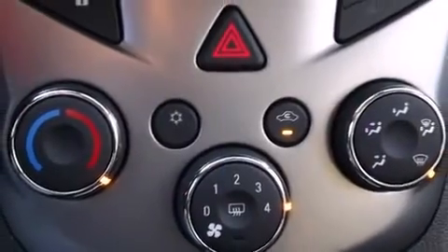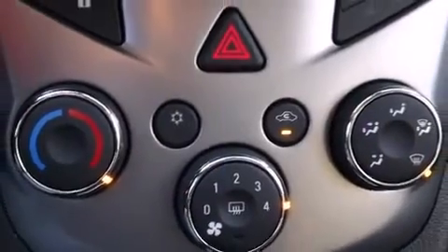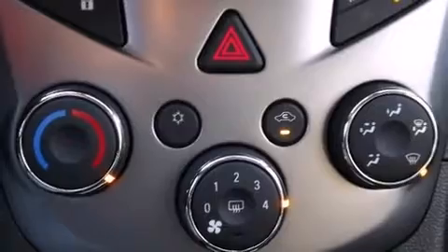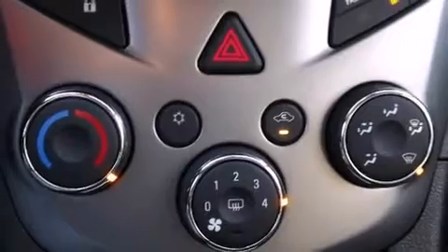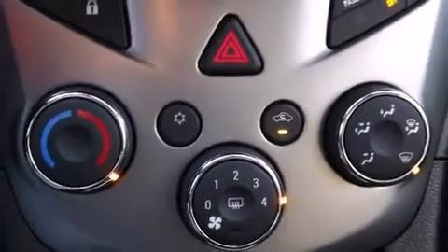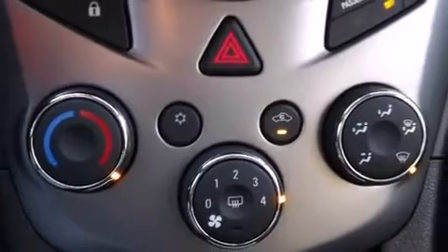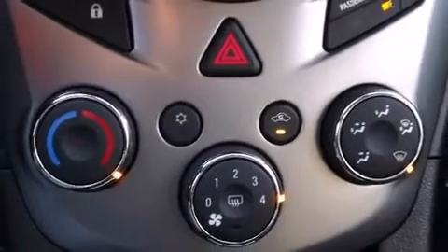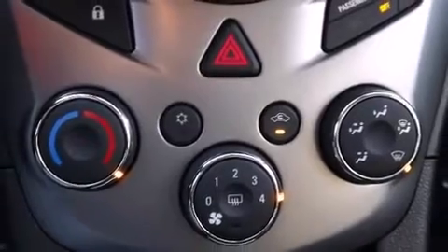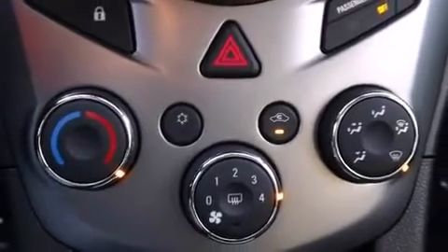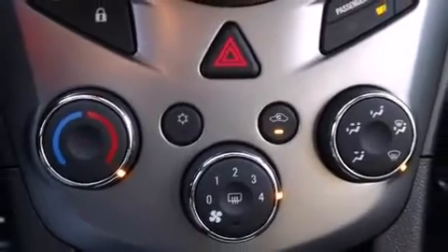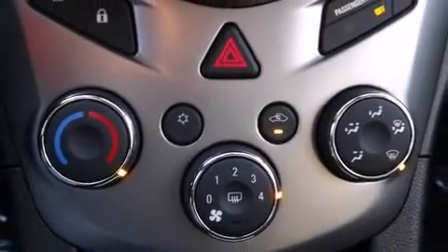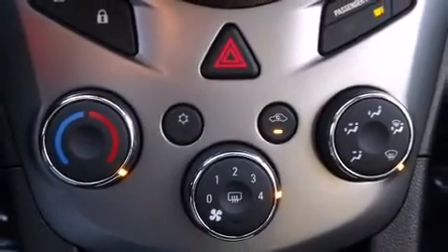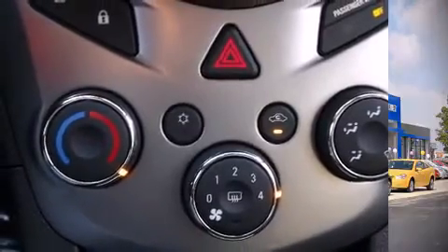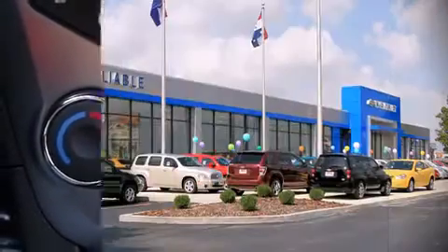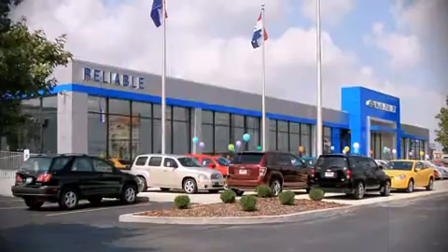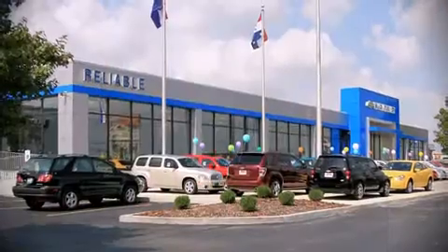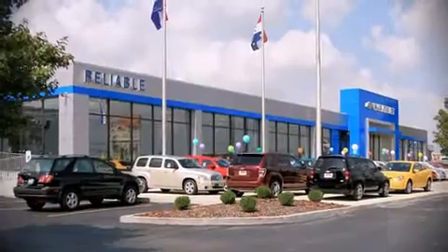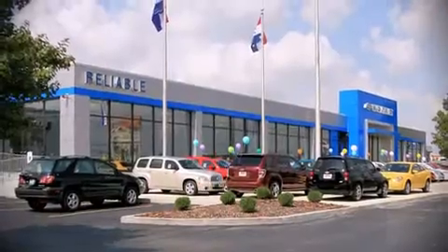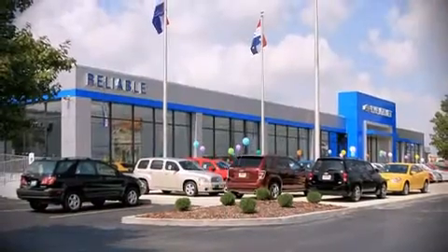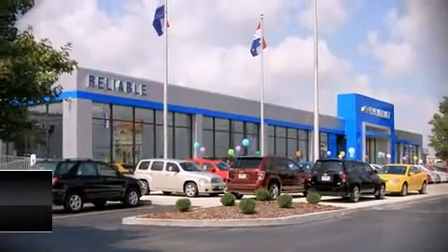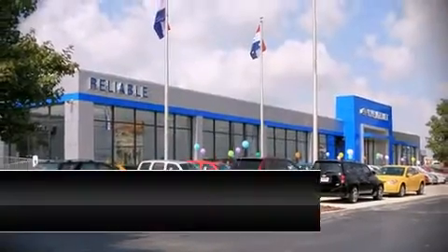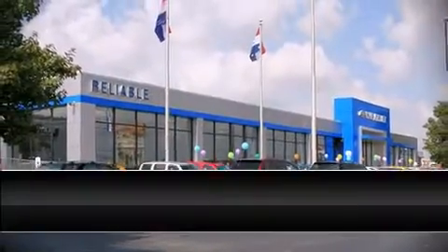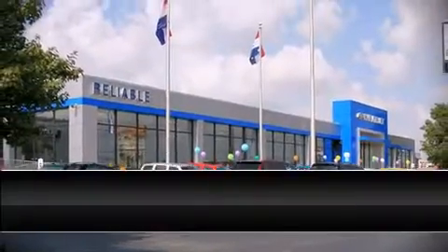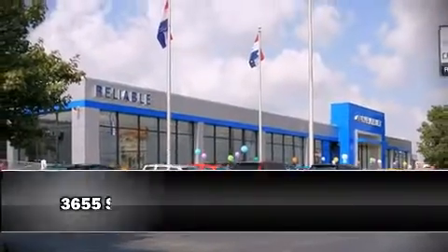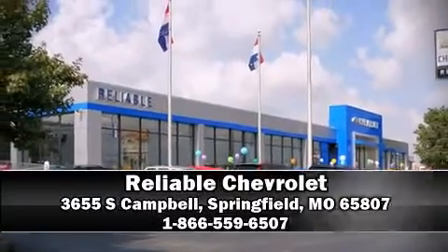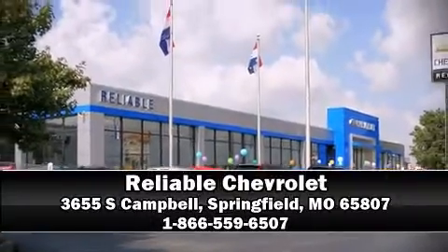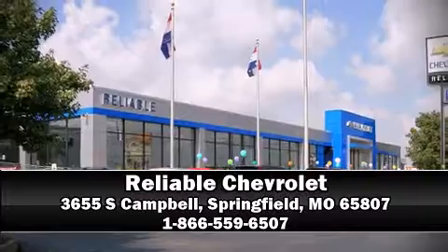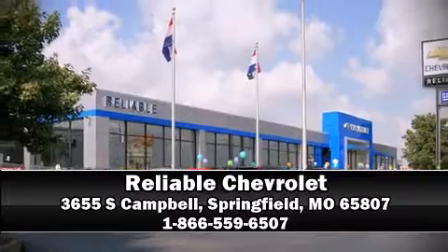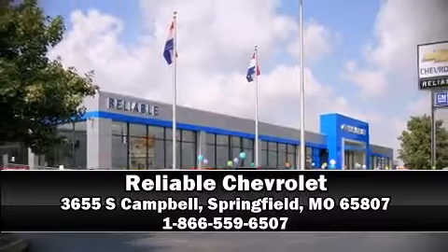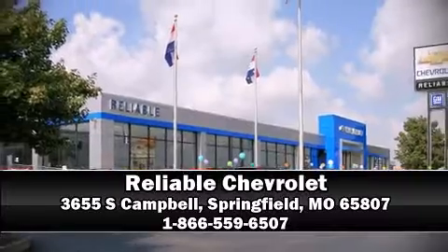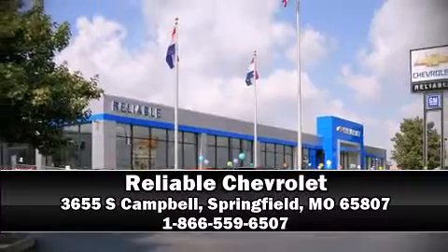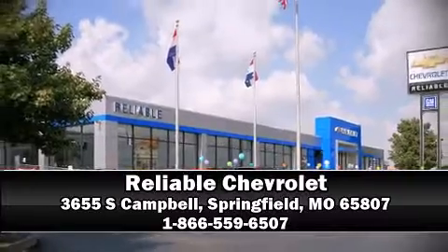panic alarm, OnStar, and ABS brakes. Please don't hesitate to give us a call.